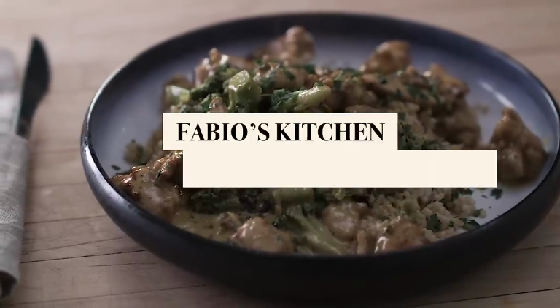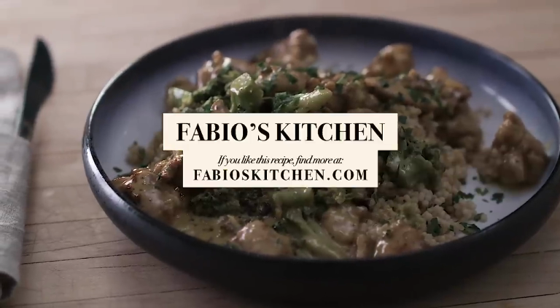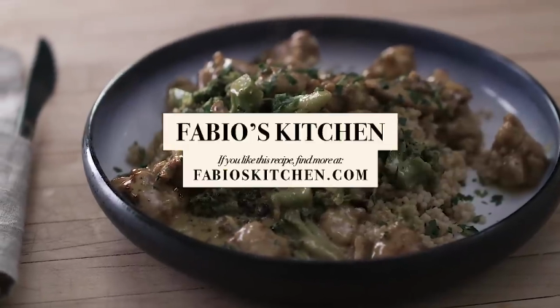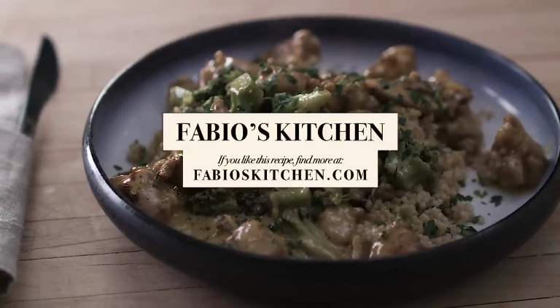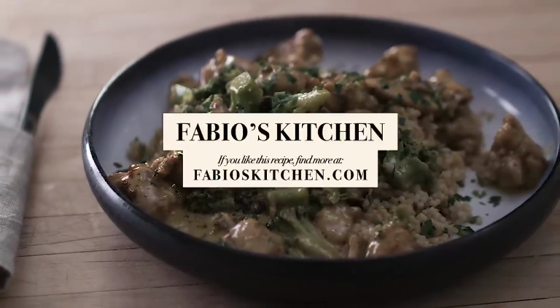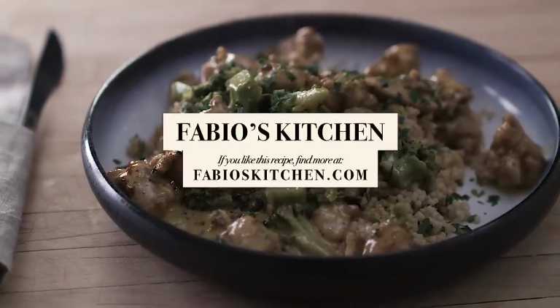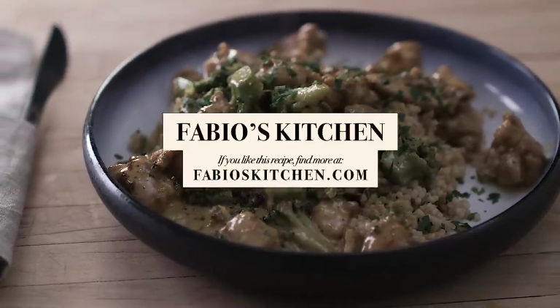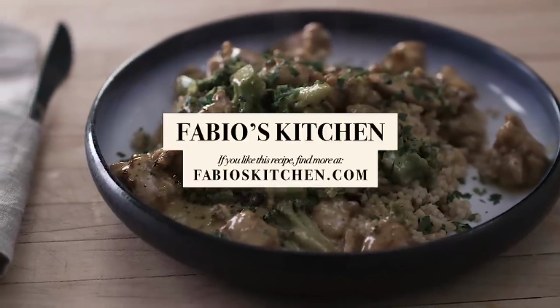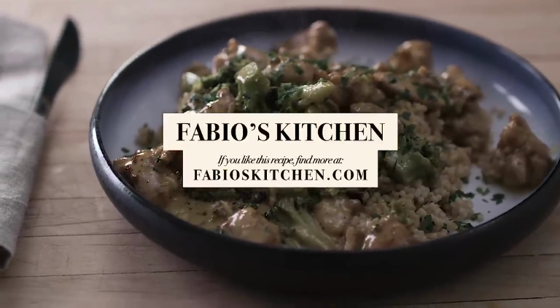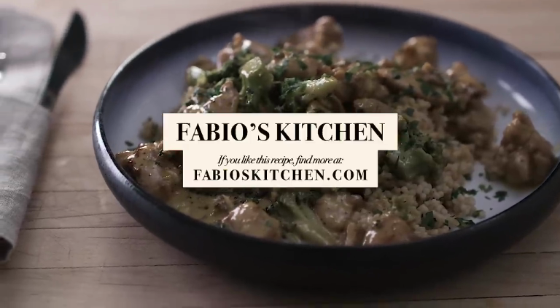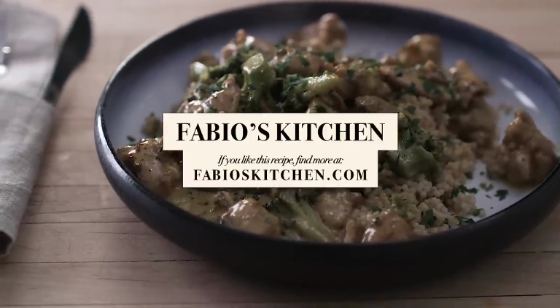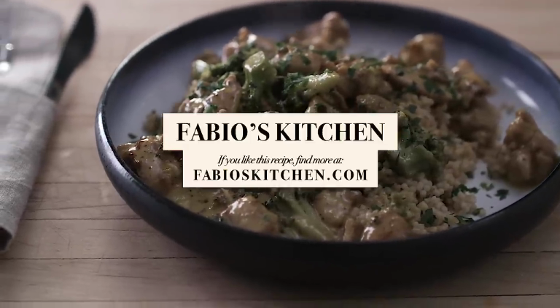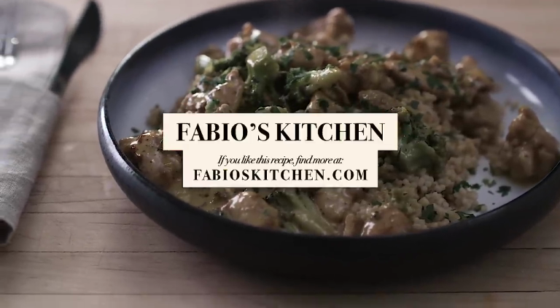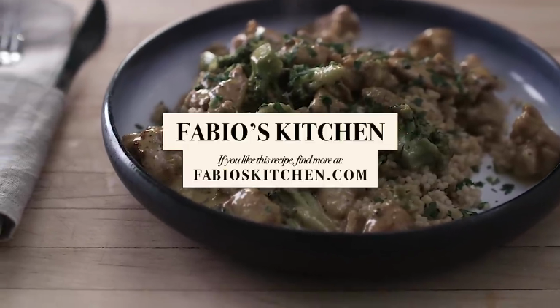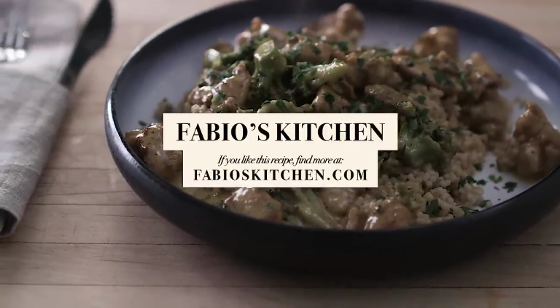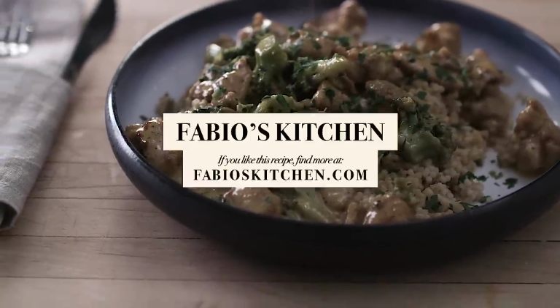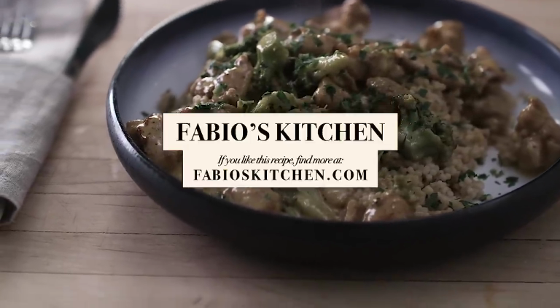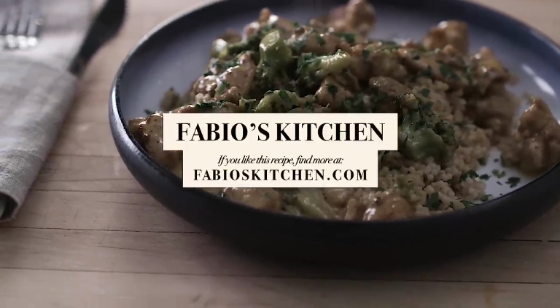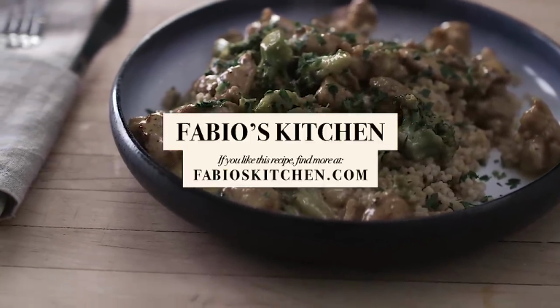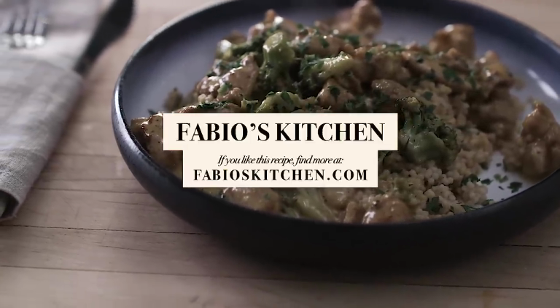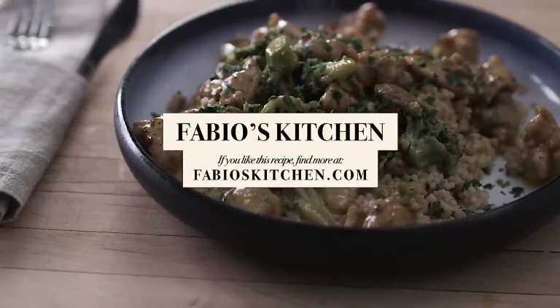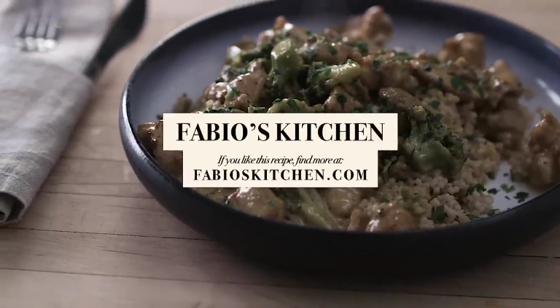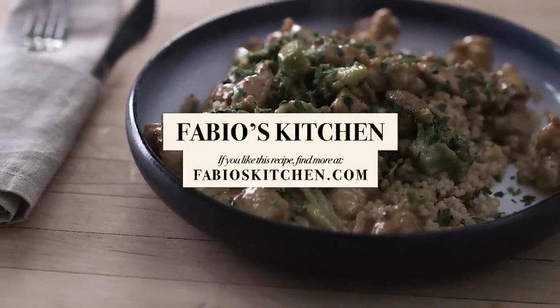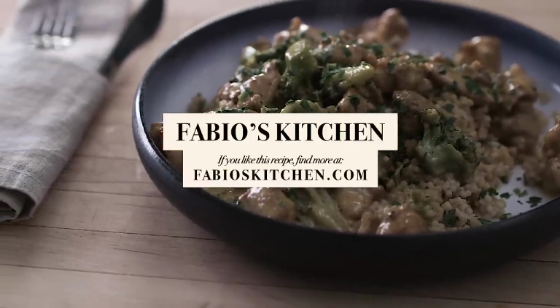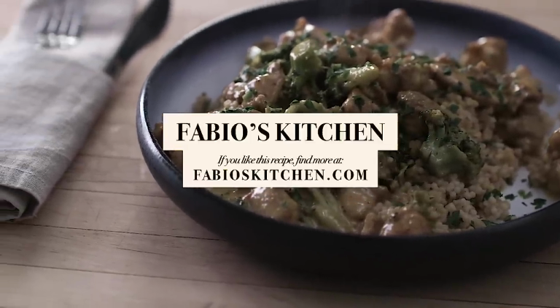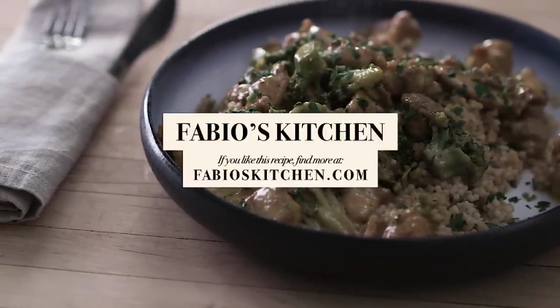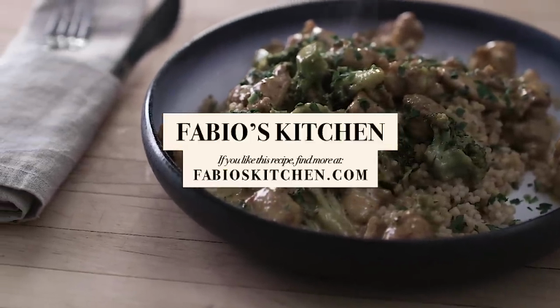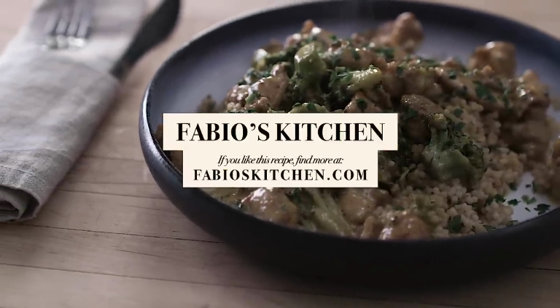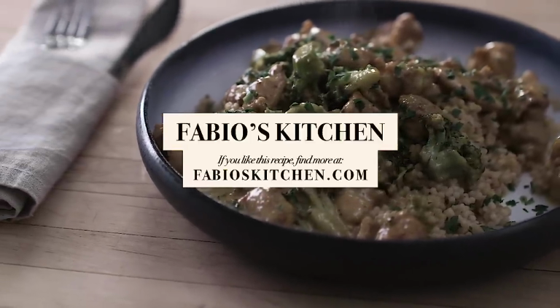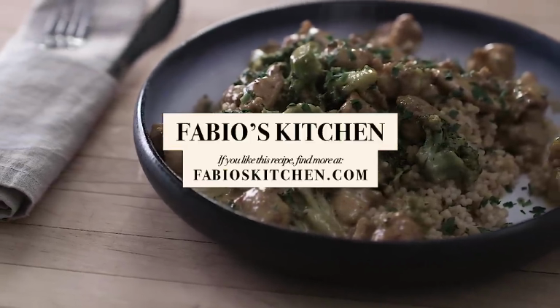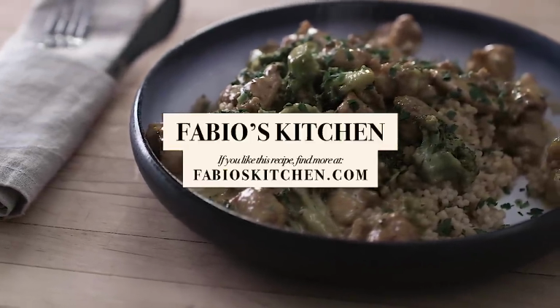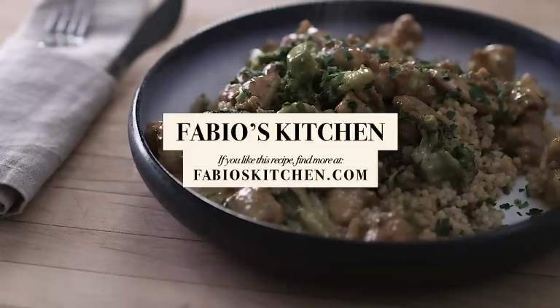Hey guys, now that you've watched, you know this is a good recipe — how about you go share it for once?